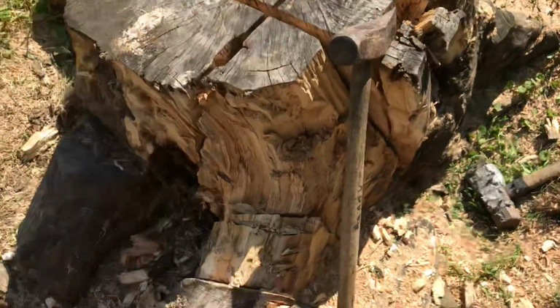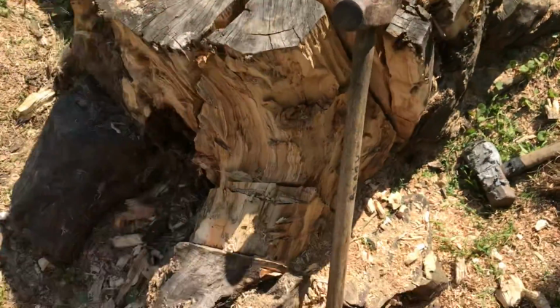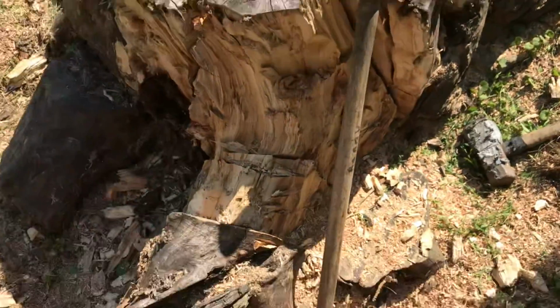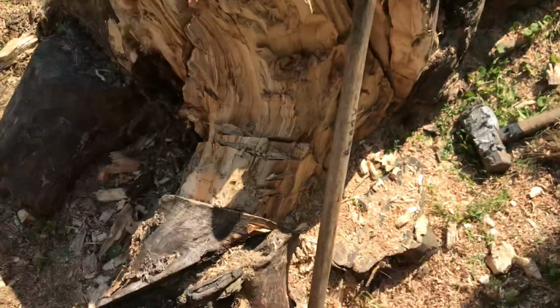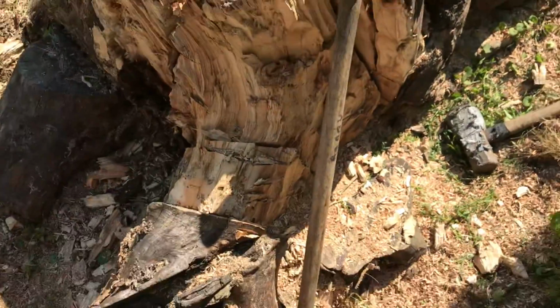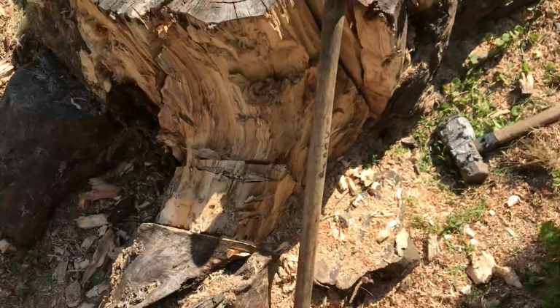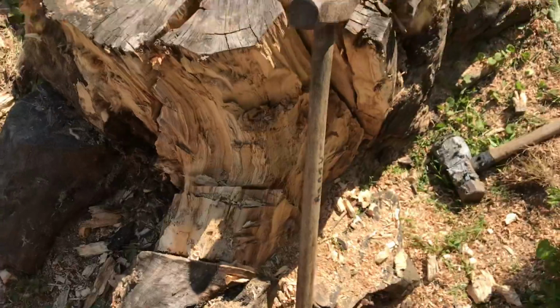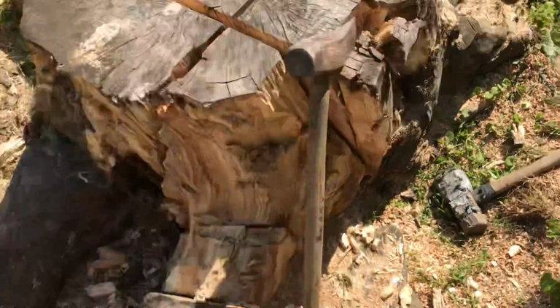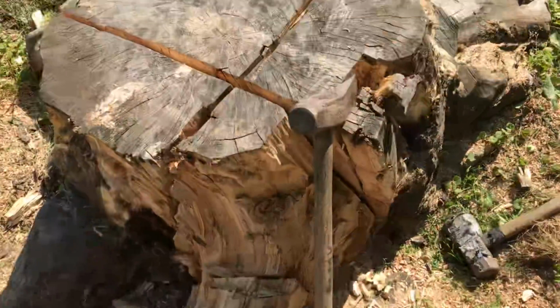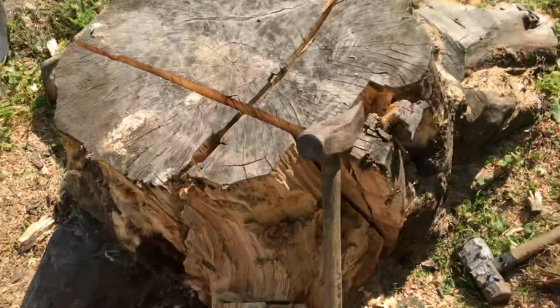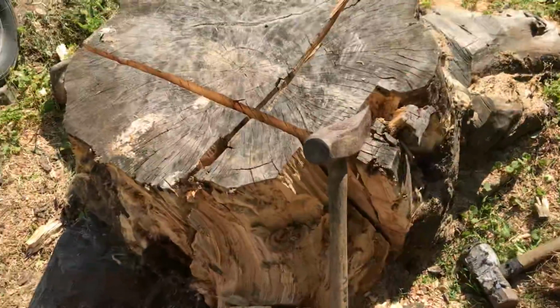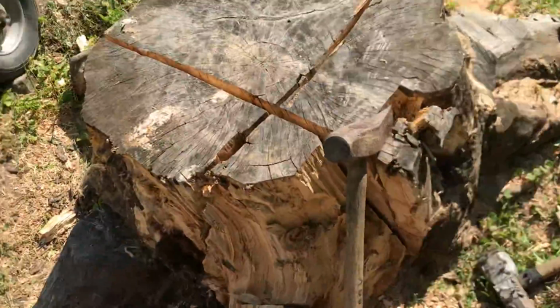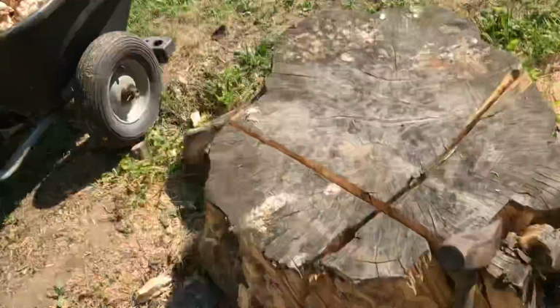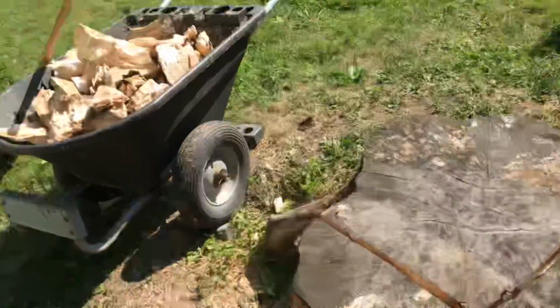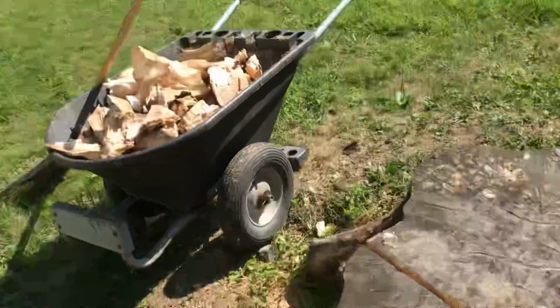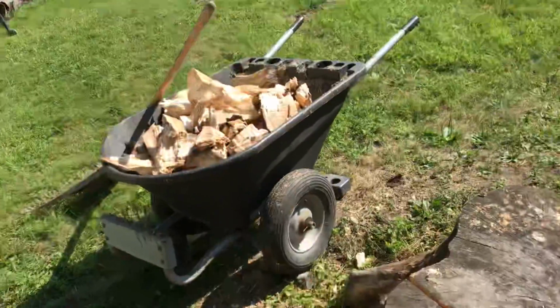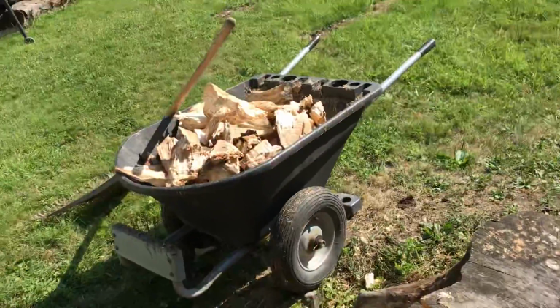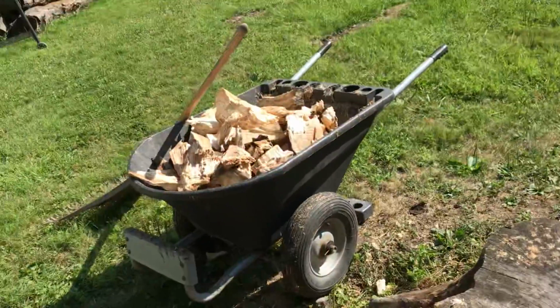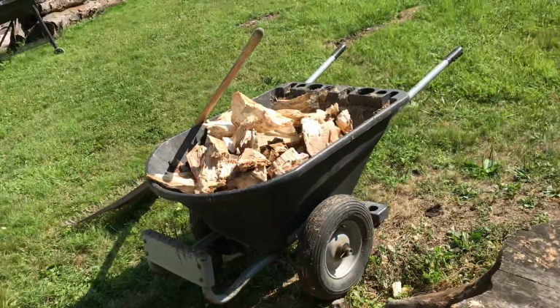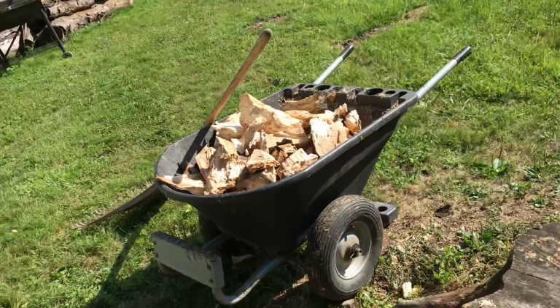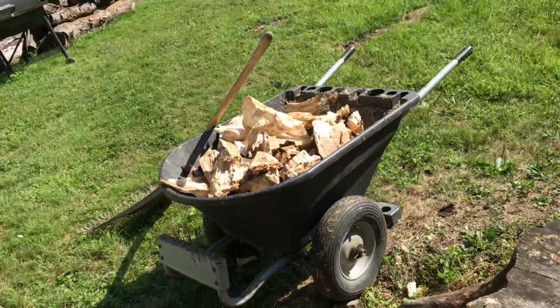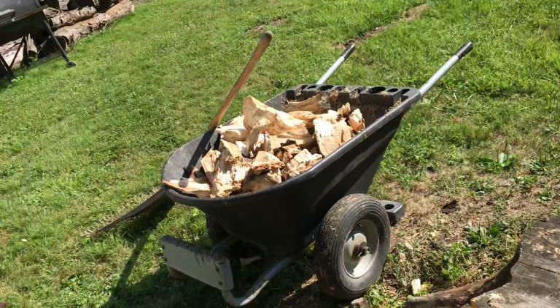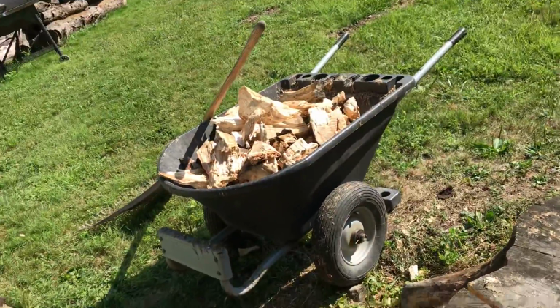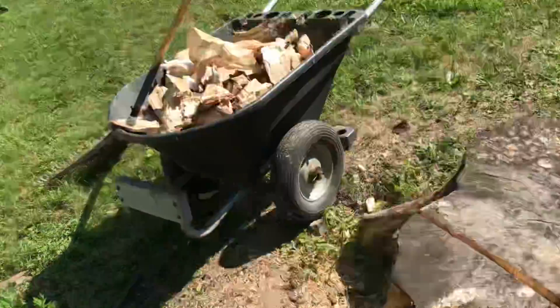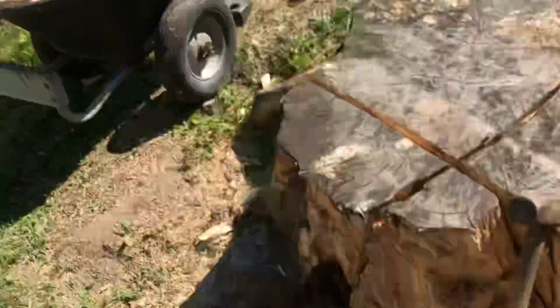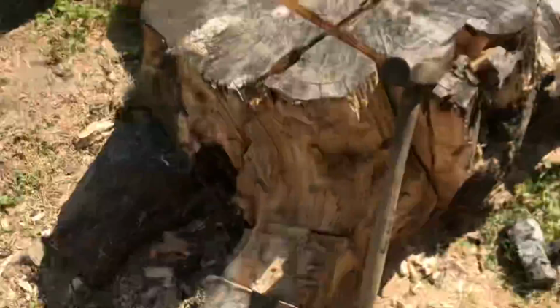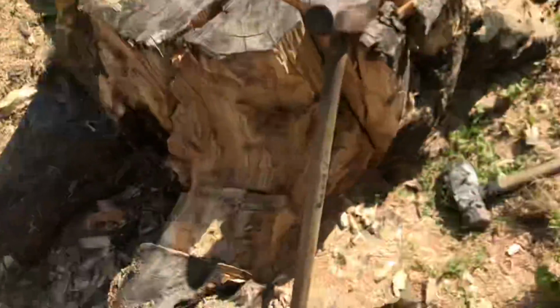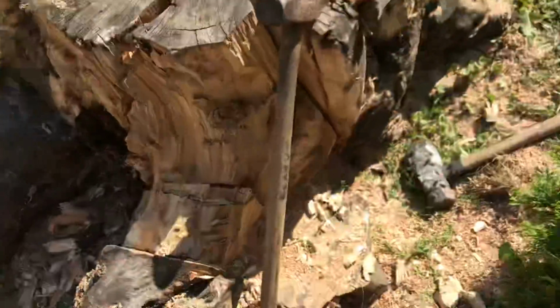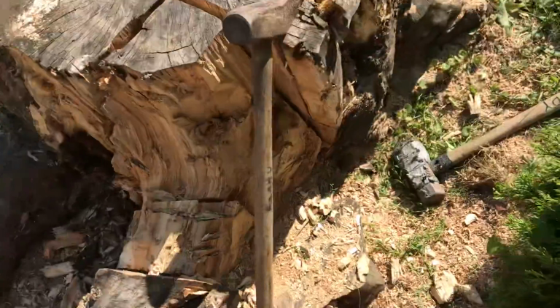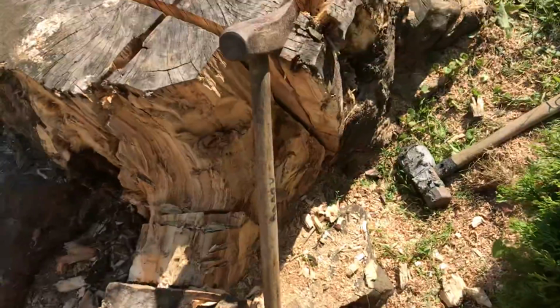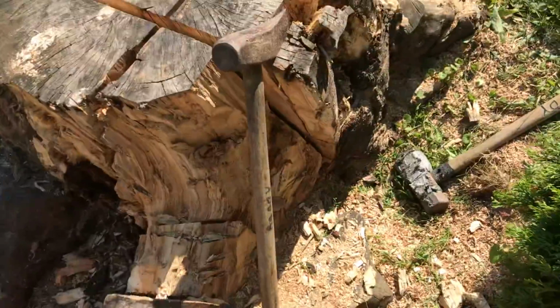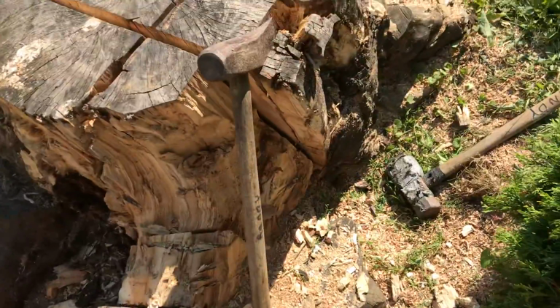So yeah, I'm chipping away, baby — one piece at a time.